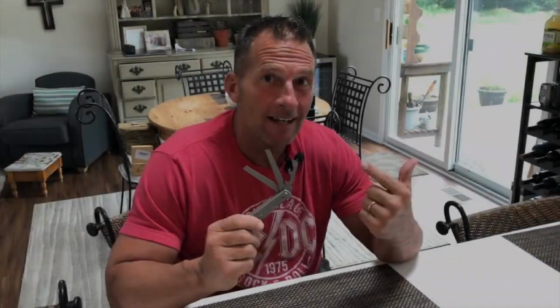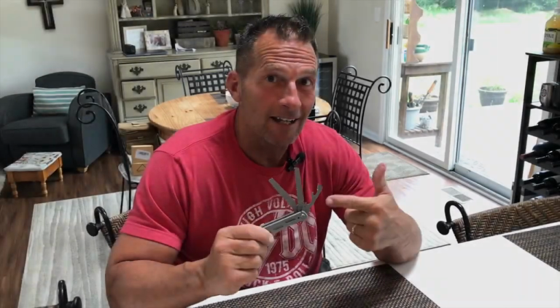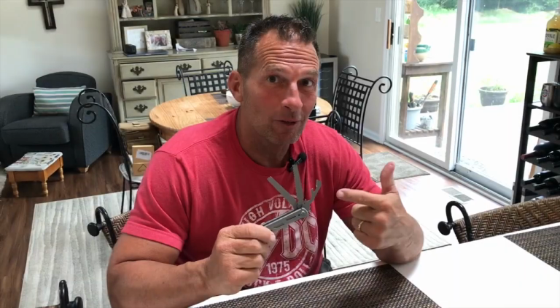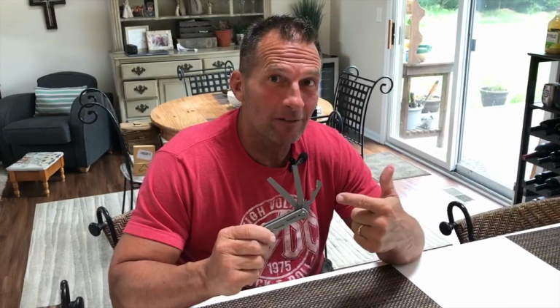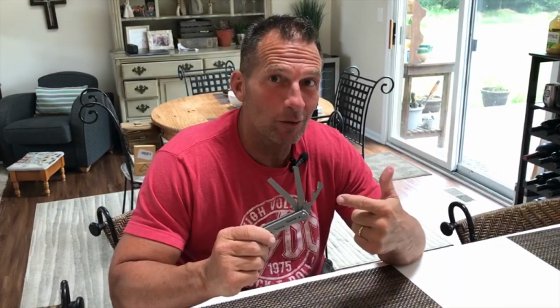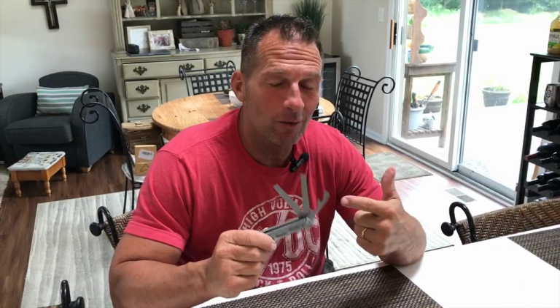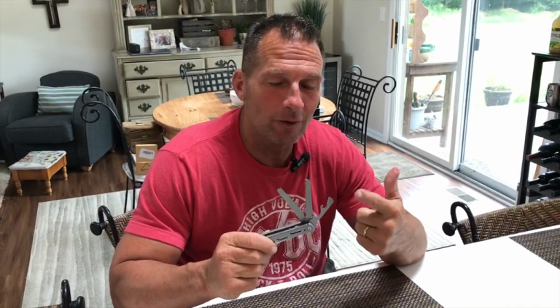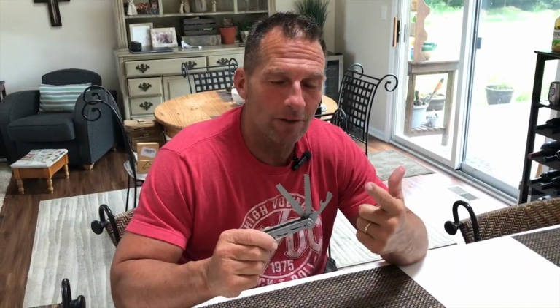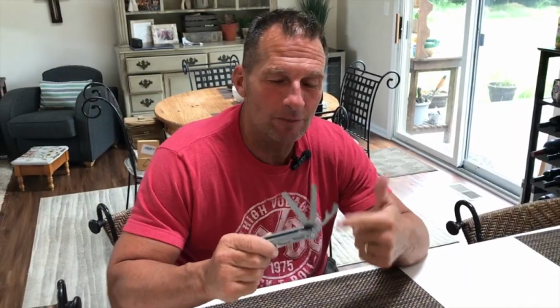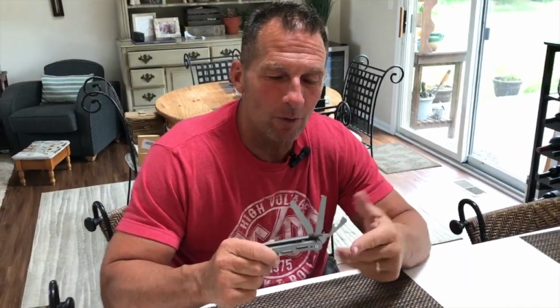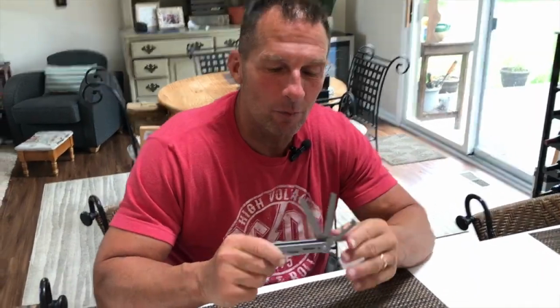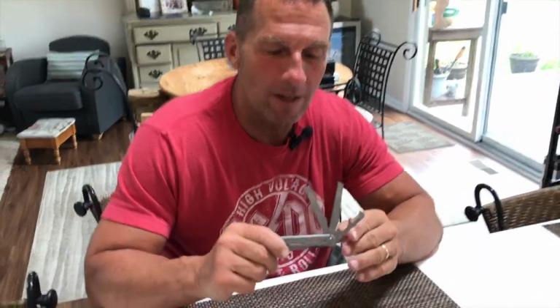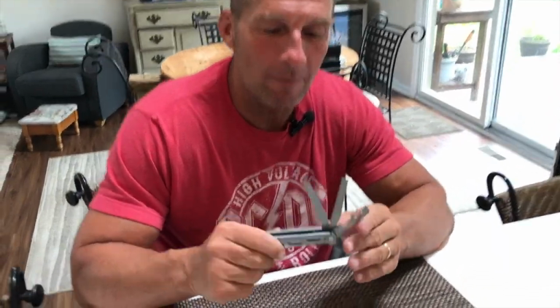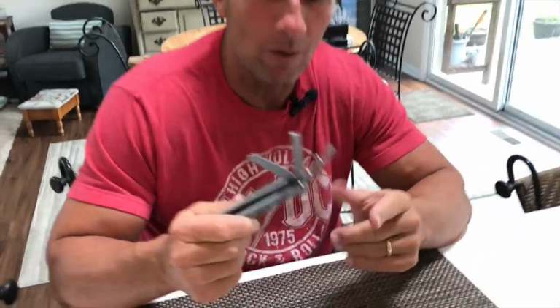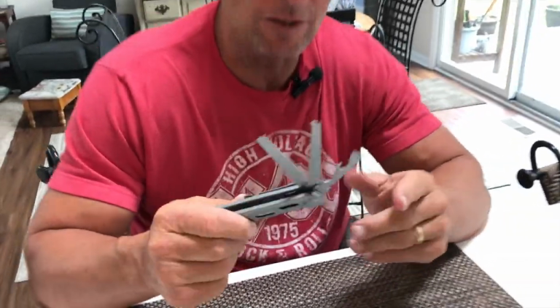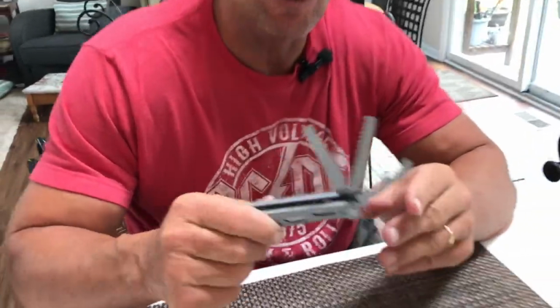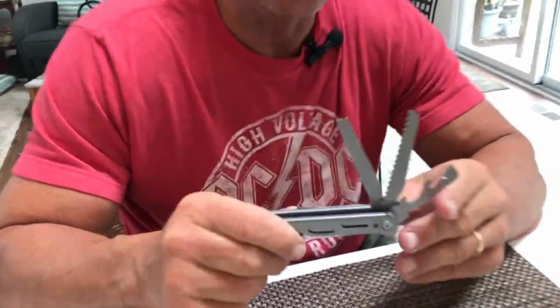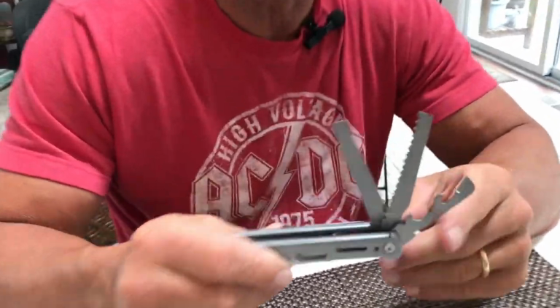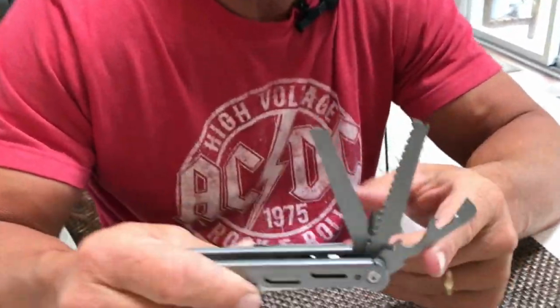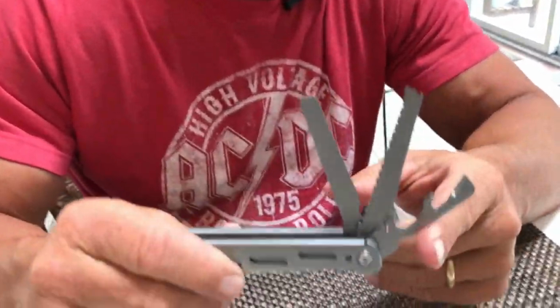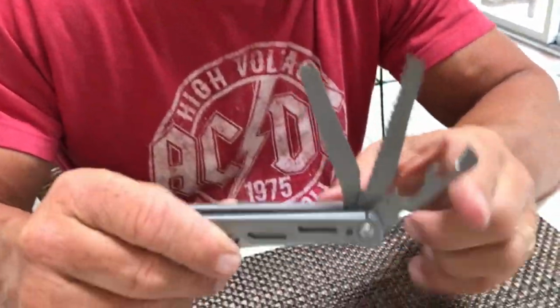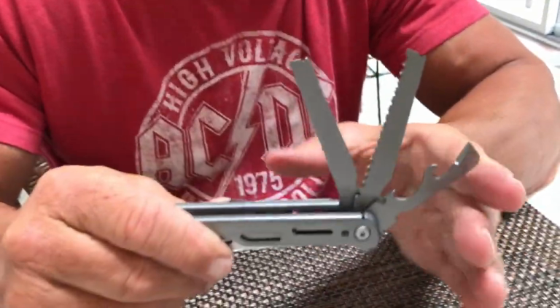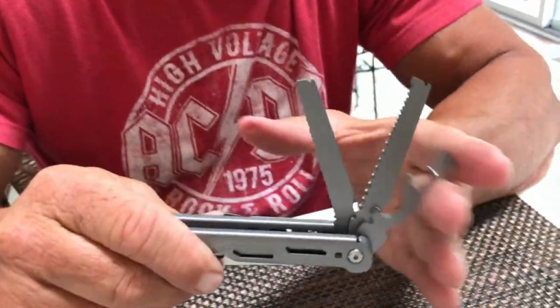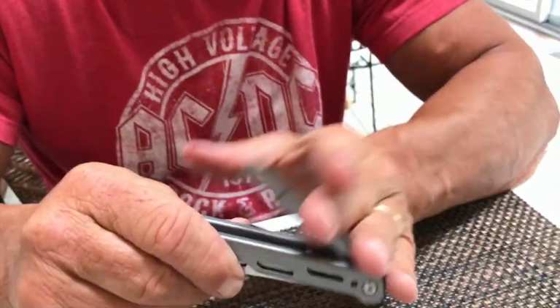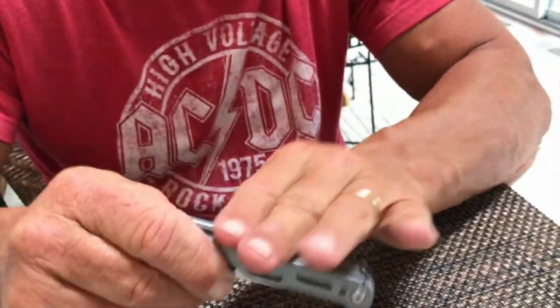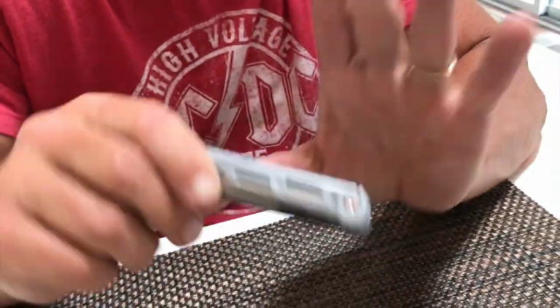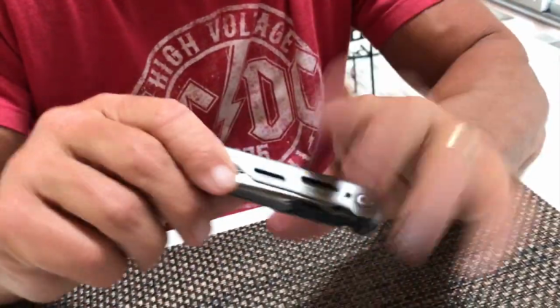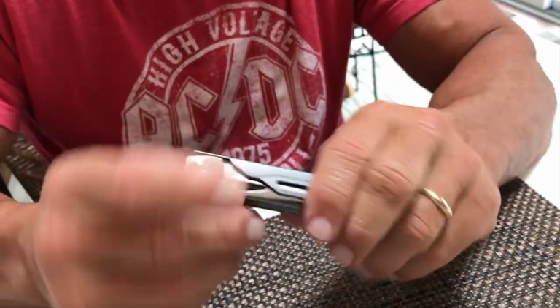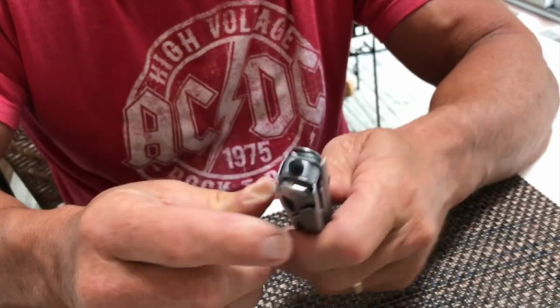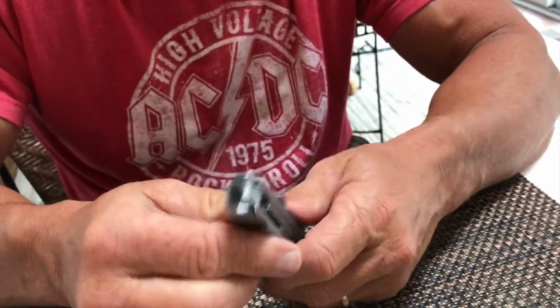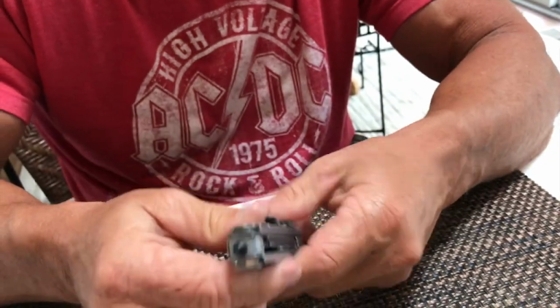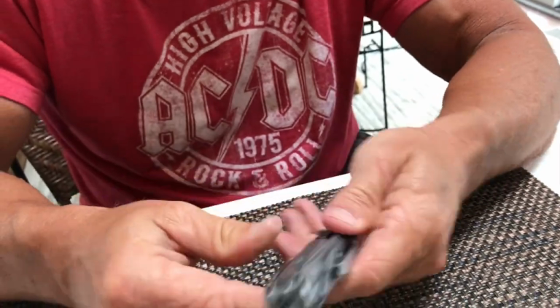Hey, I want to give you a quick review on this Perwin multi-tool. This is a 9-in-1 multi-tool. I'm going to show it to you real quick.